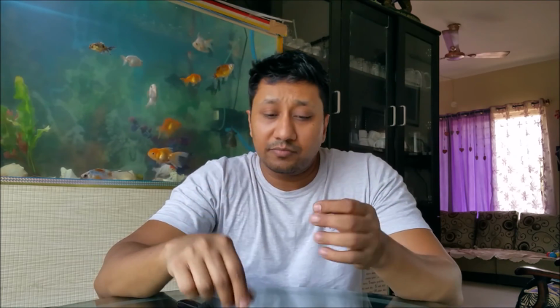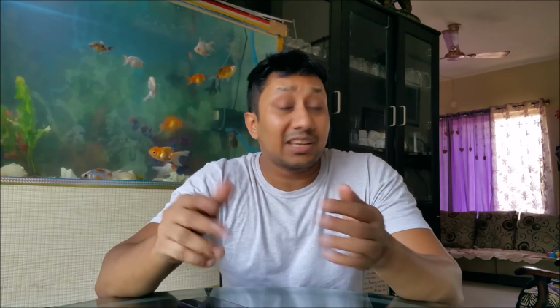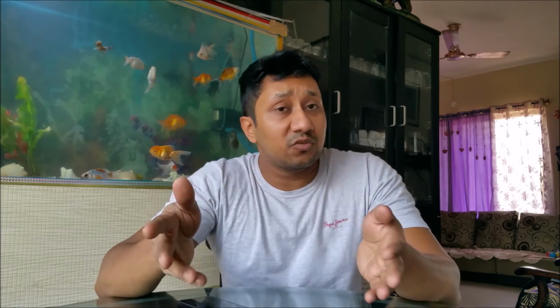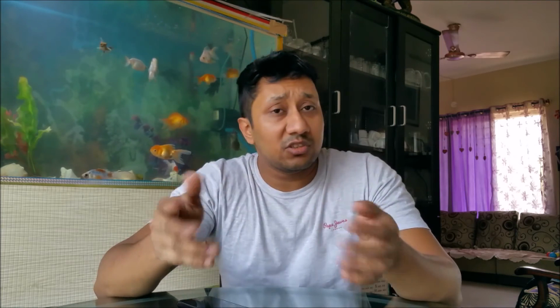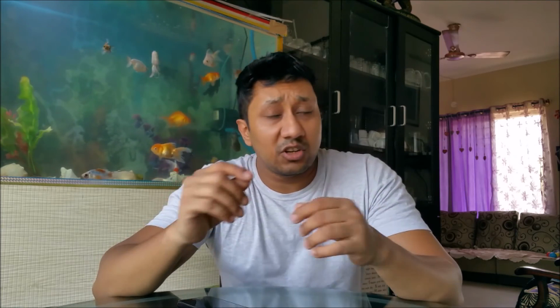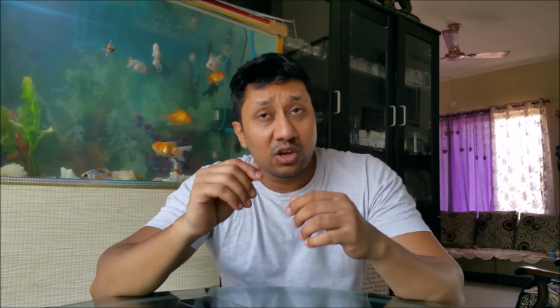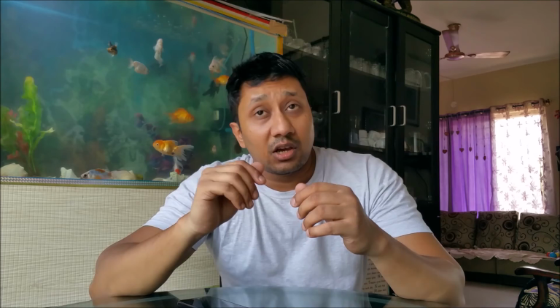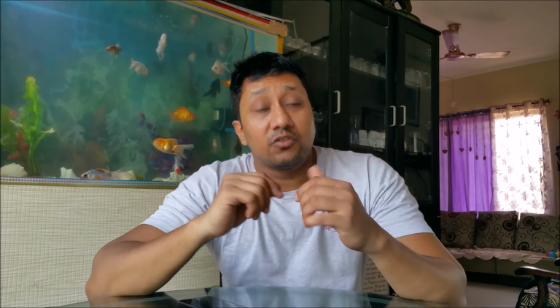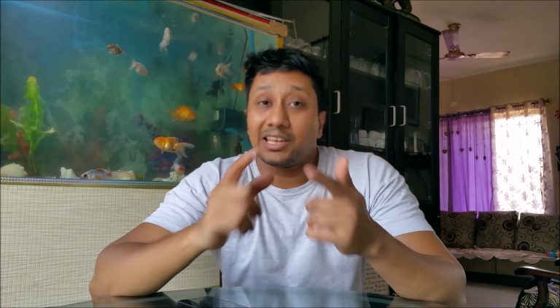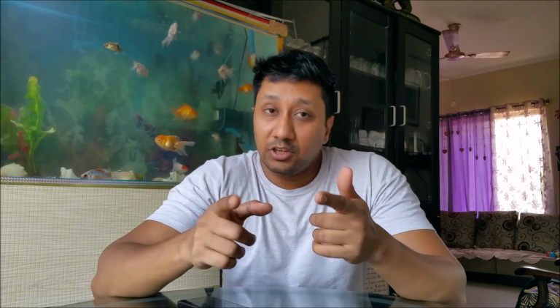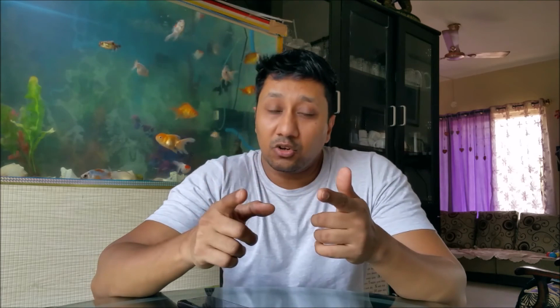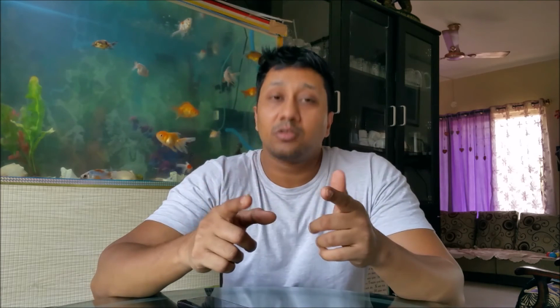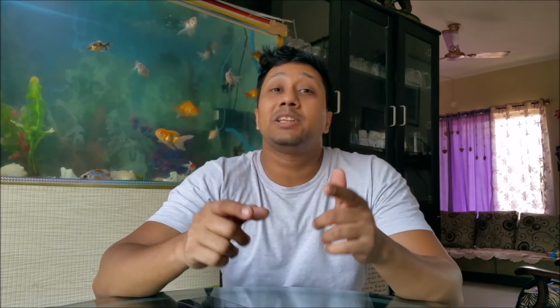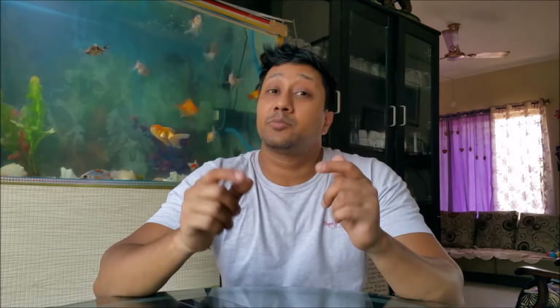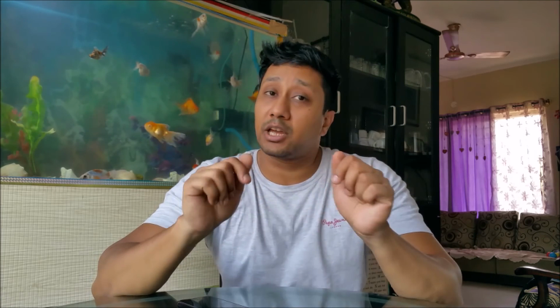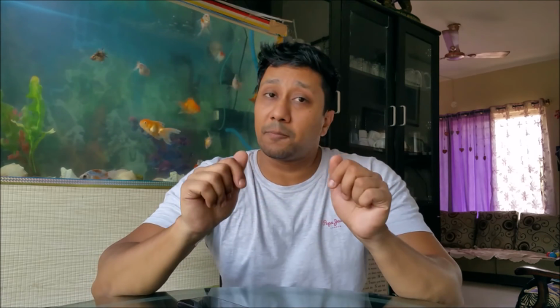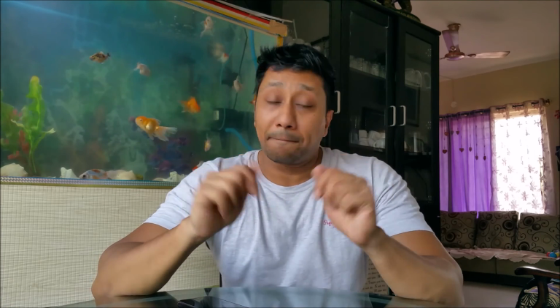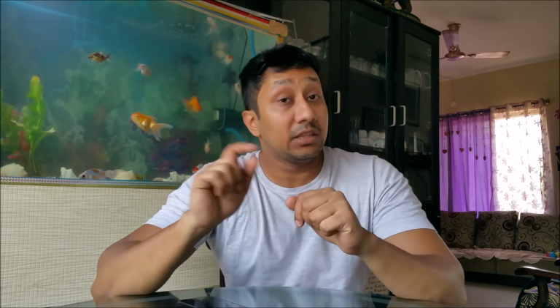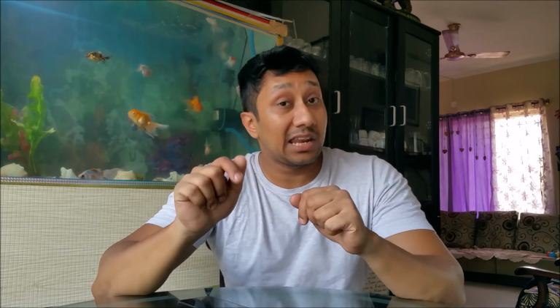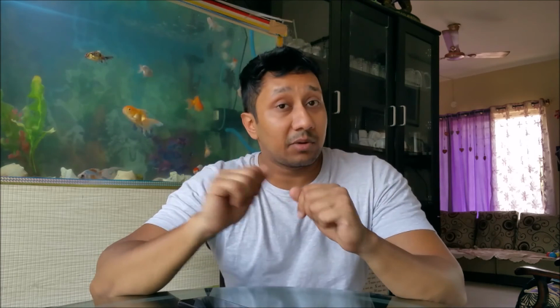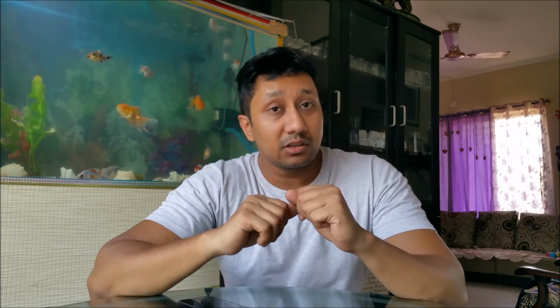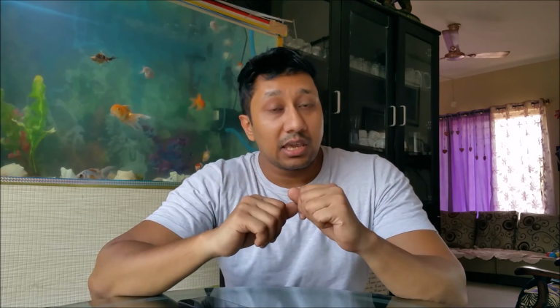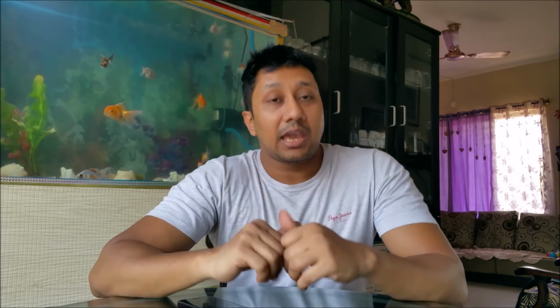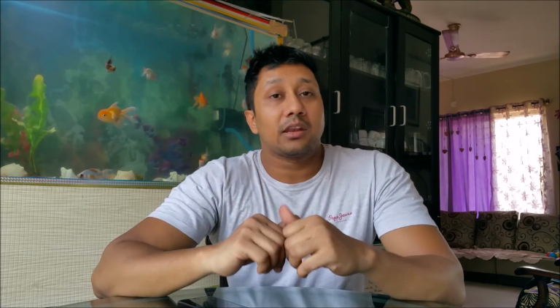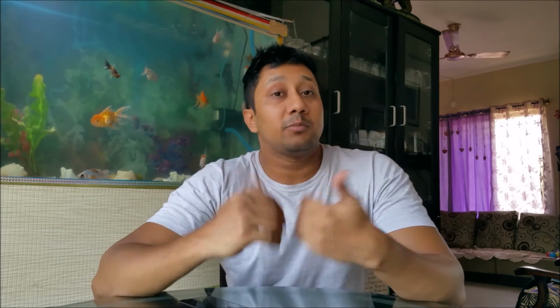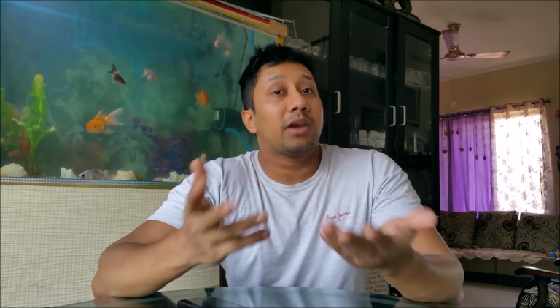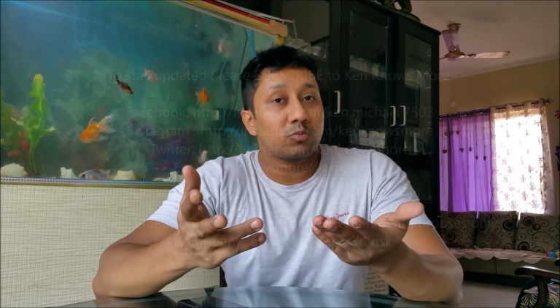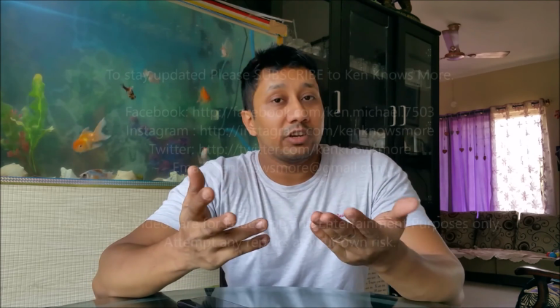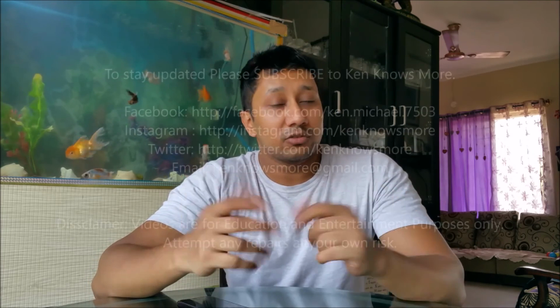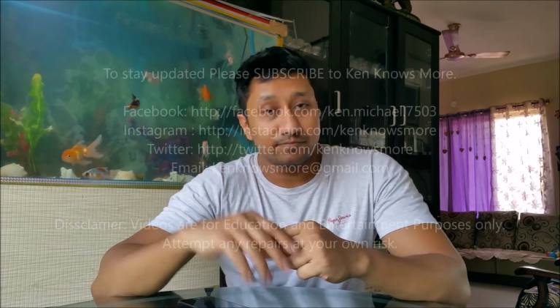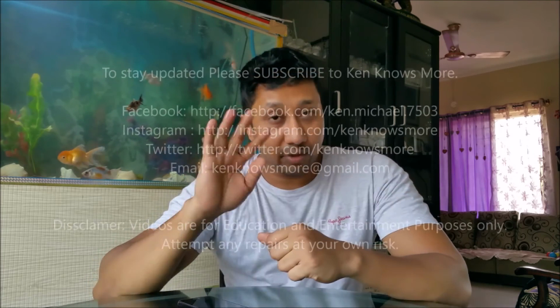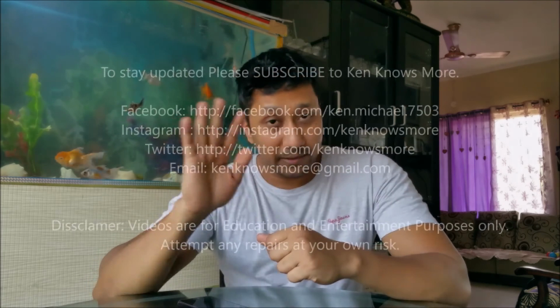So that's it for this video. If you like the video, please subscribe, hit the like button, and I will be back with more videos. Bye-bye.